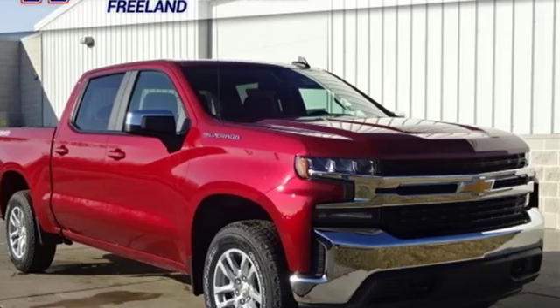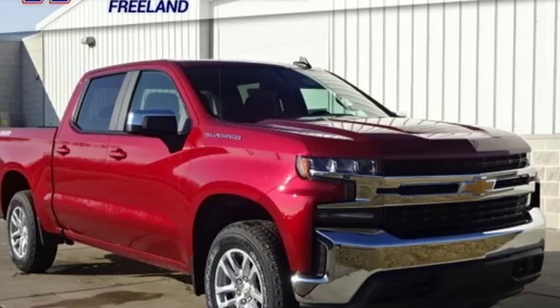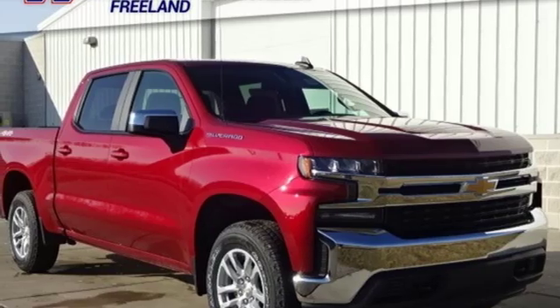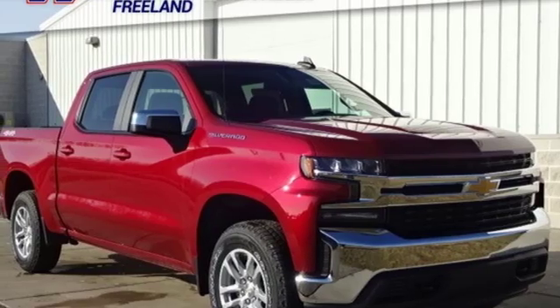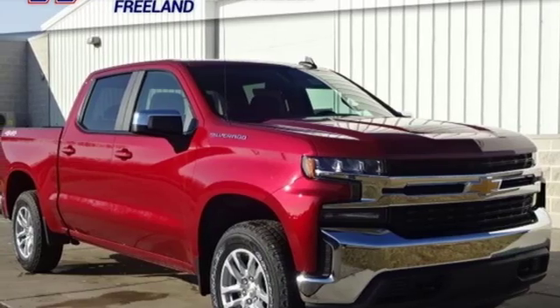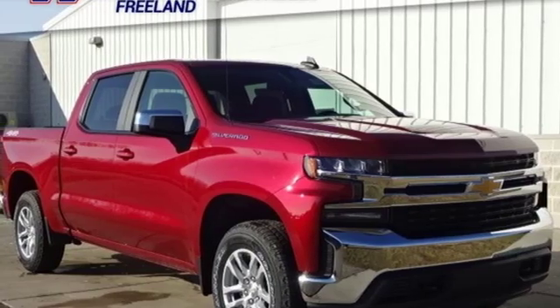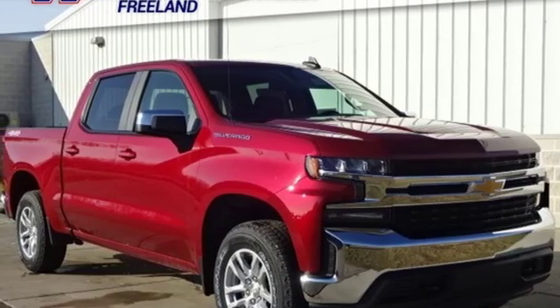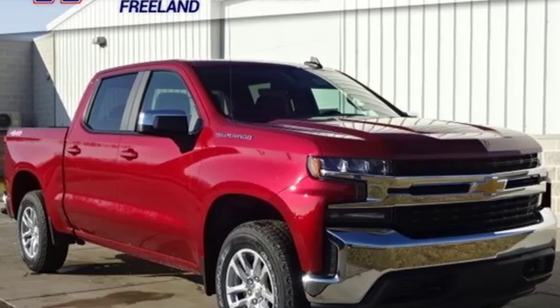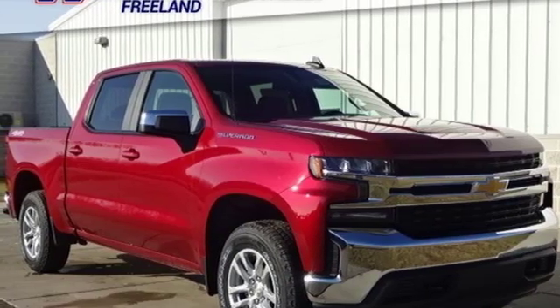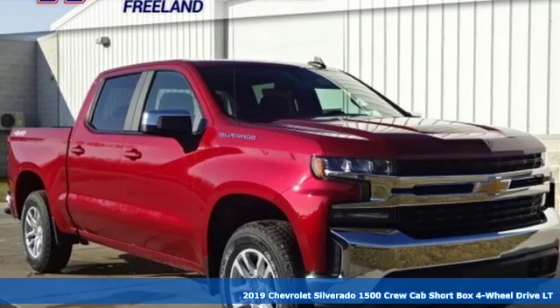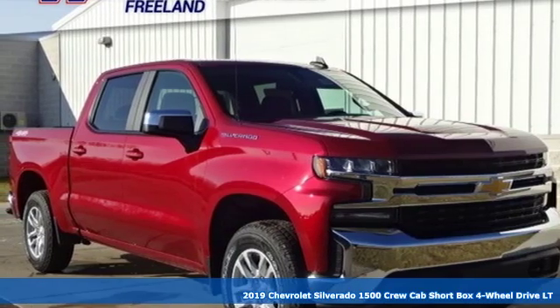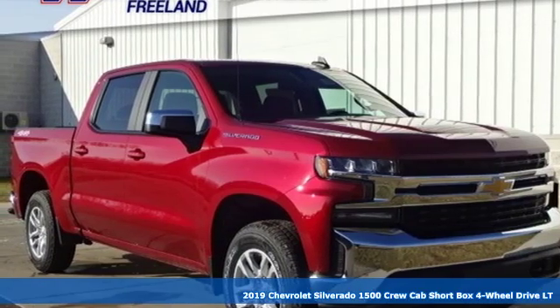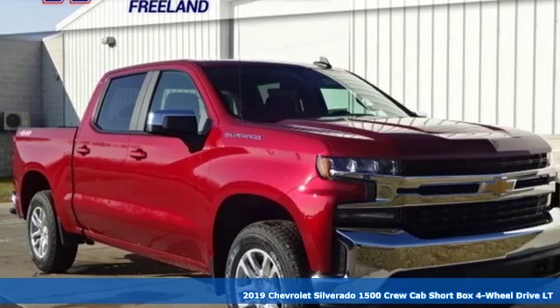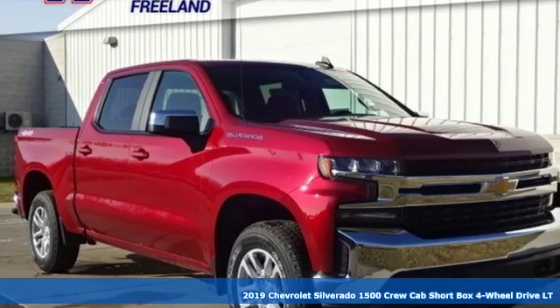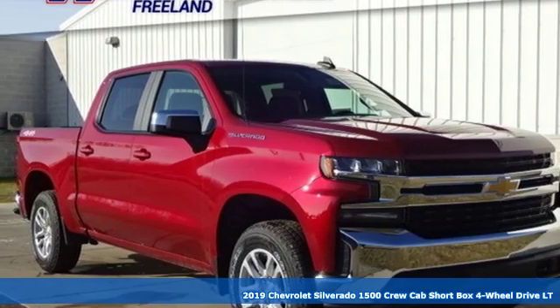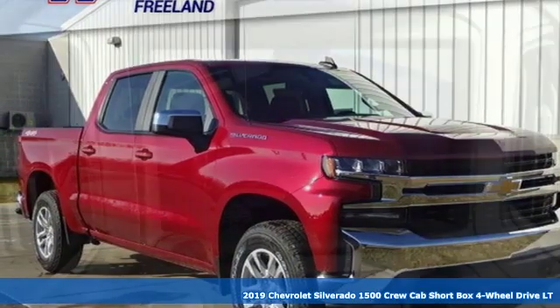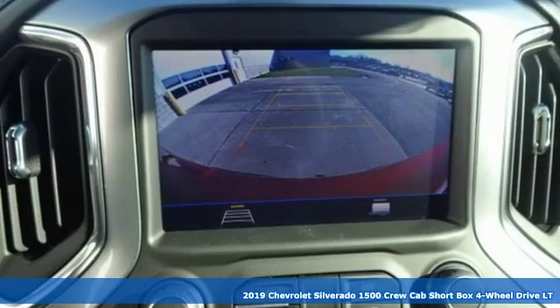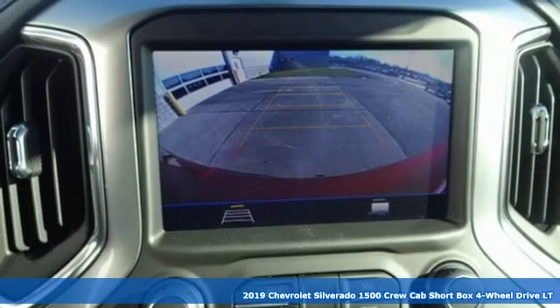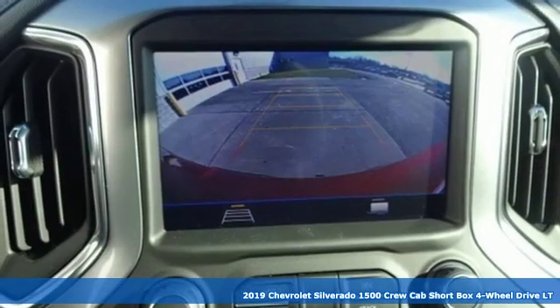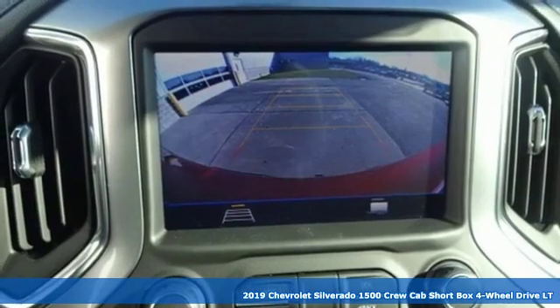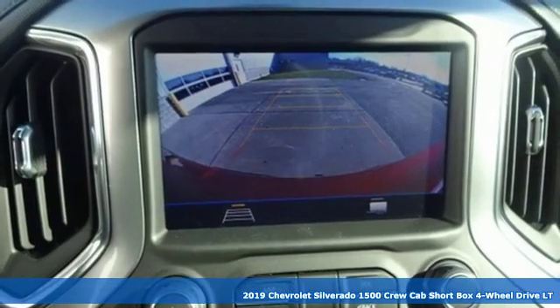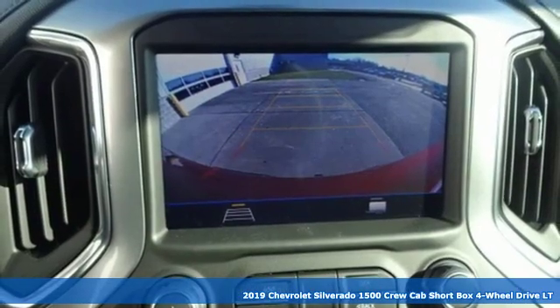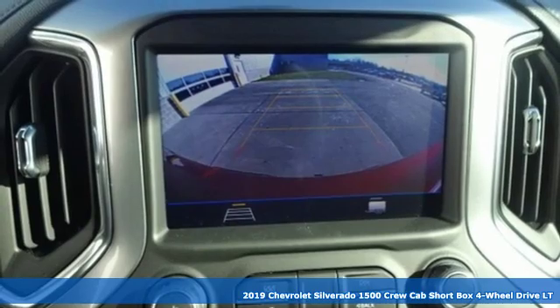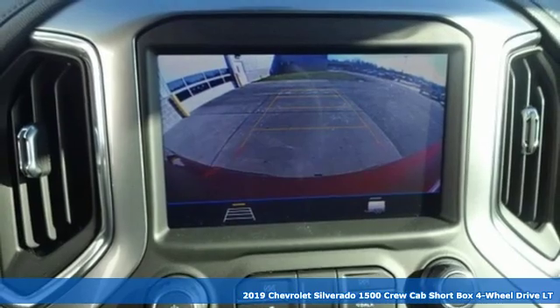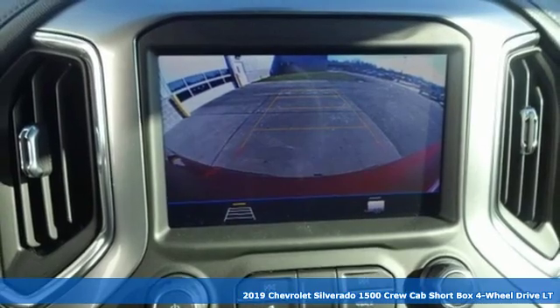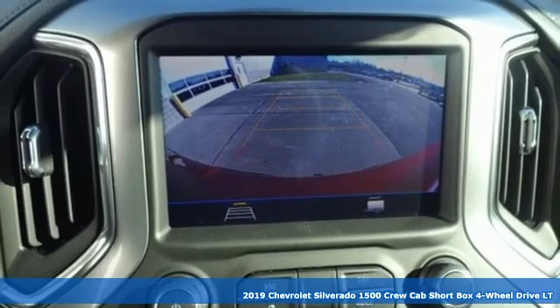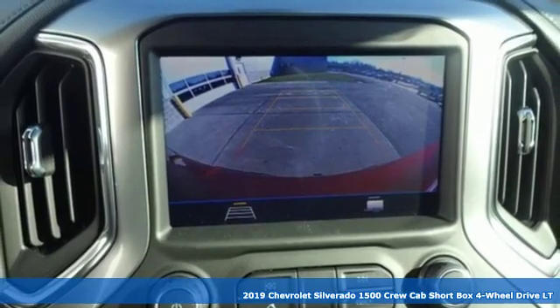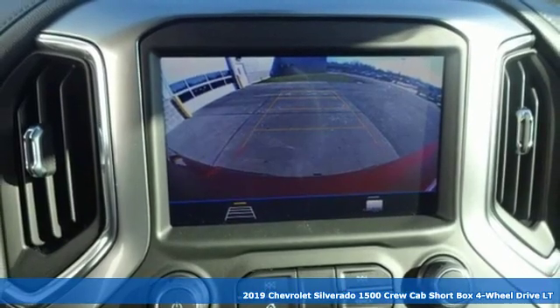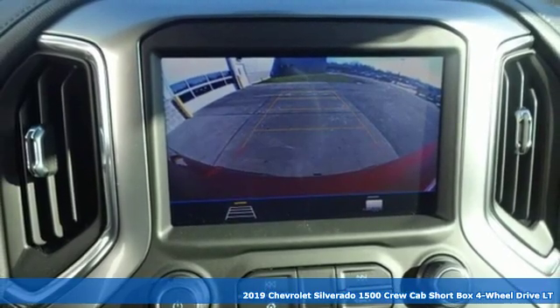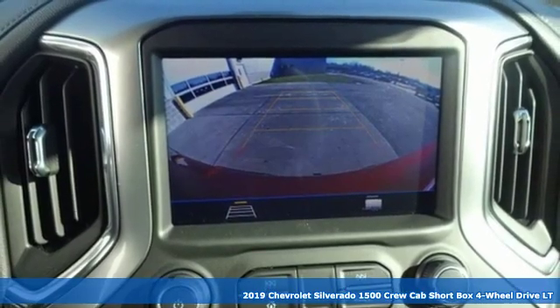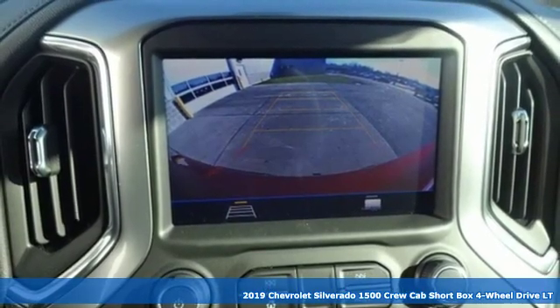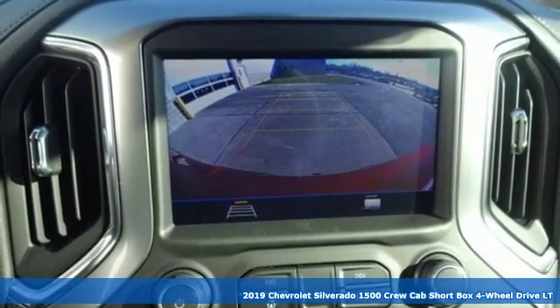Here's a new 2019 Chevrolet Silverado 1500. Chevrolet, 100 years of icons.